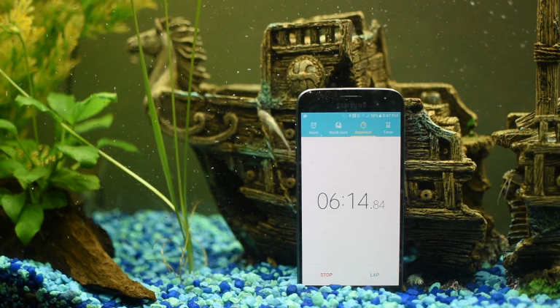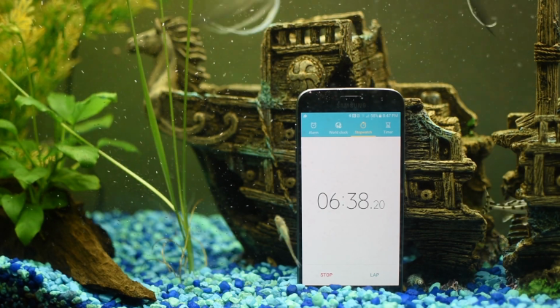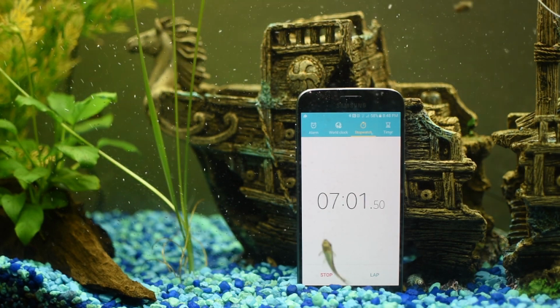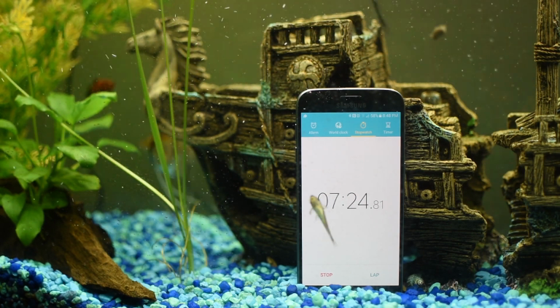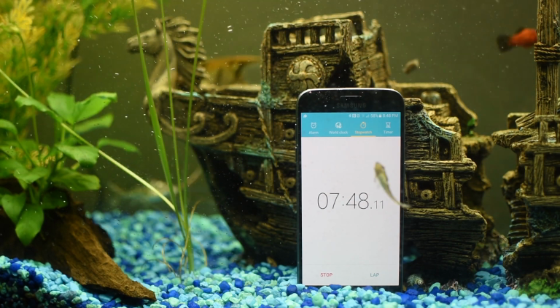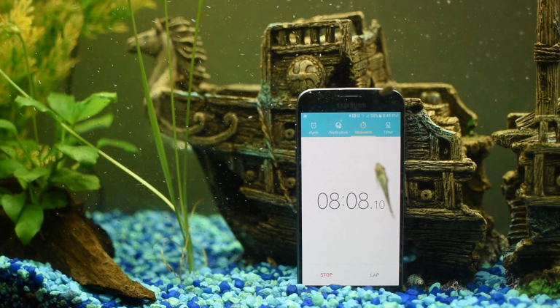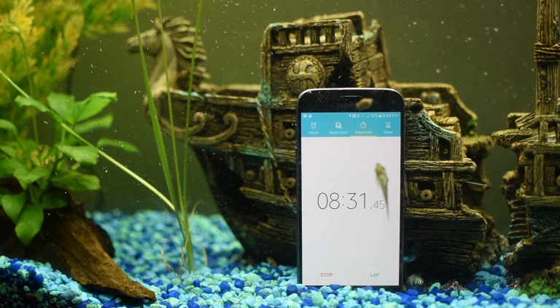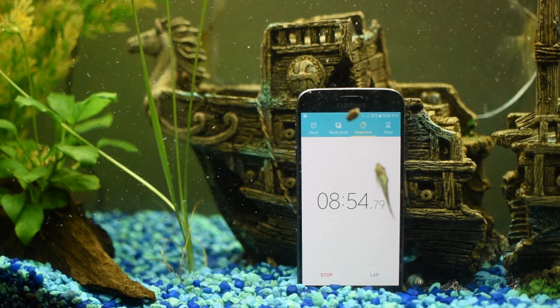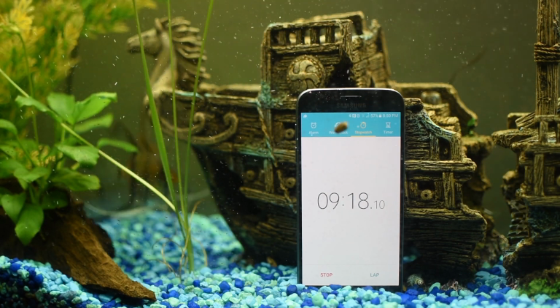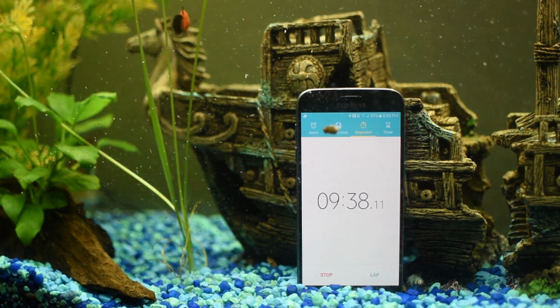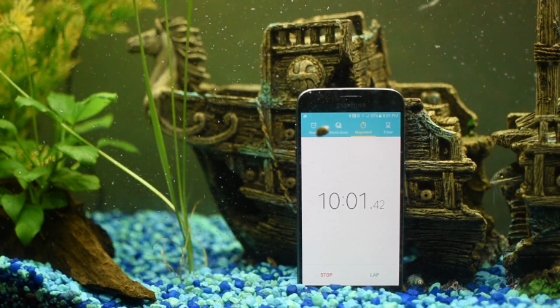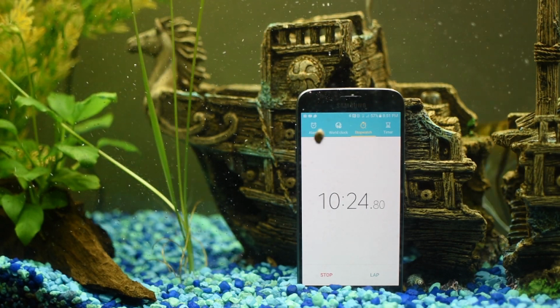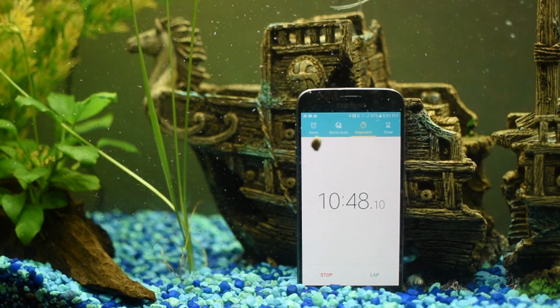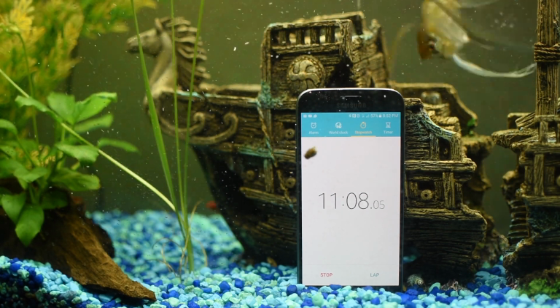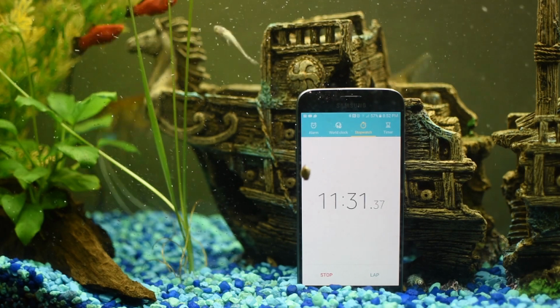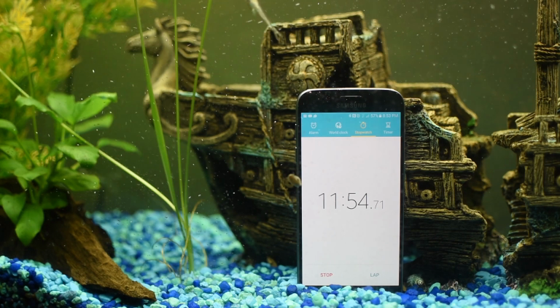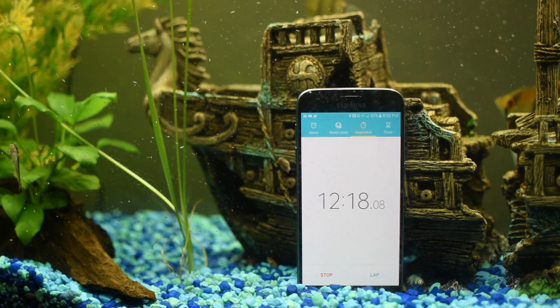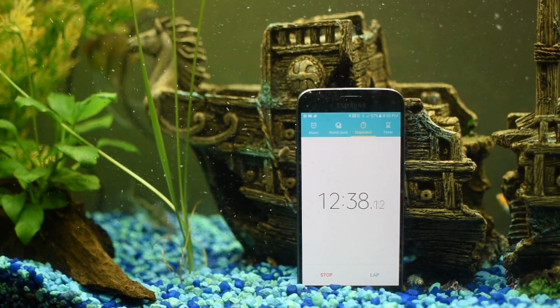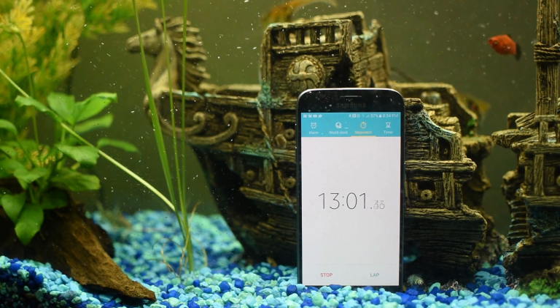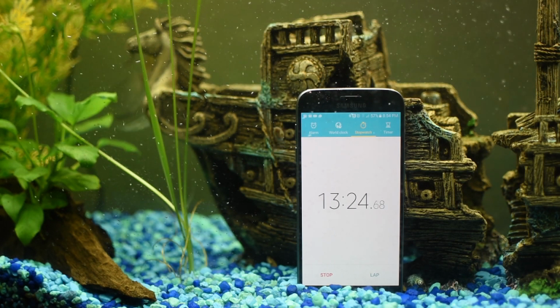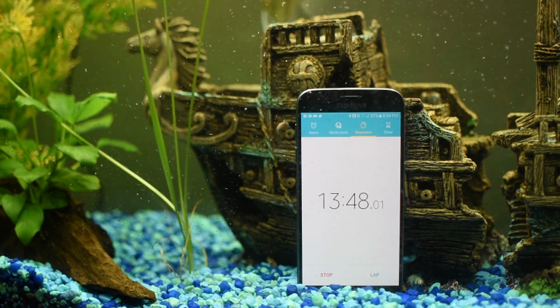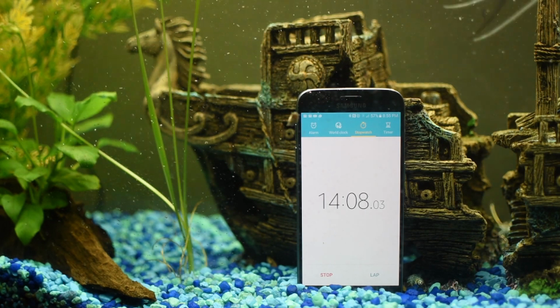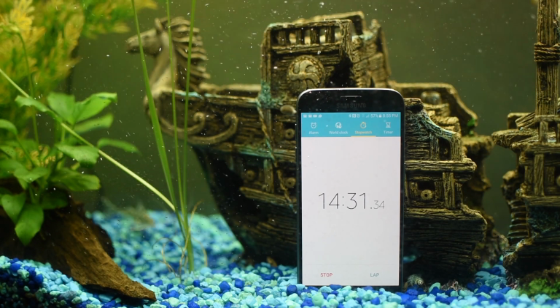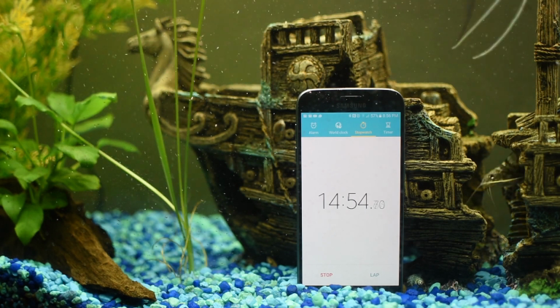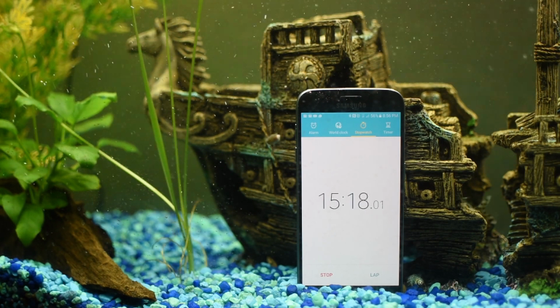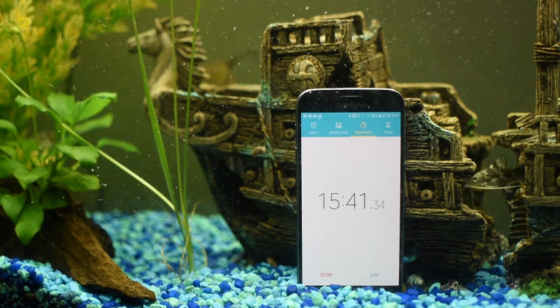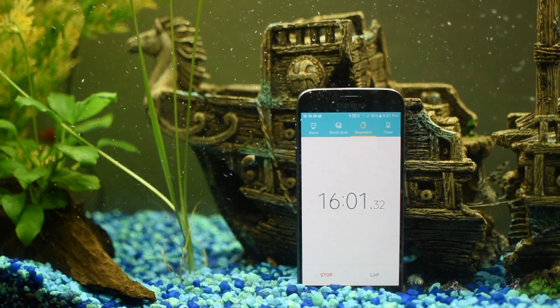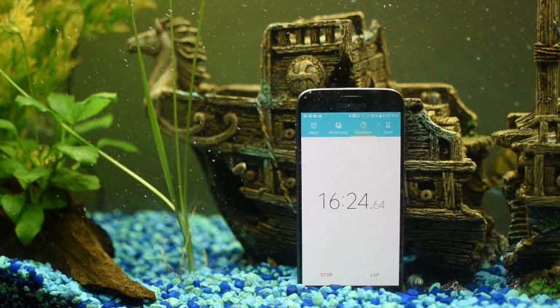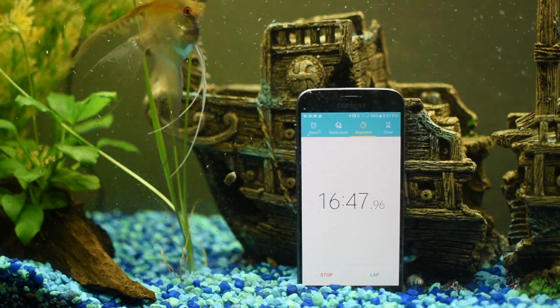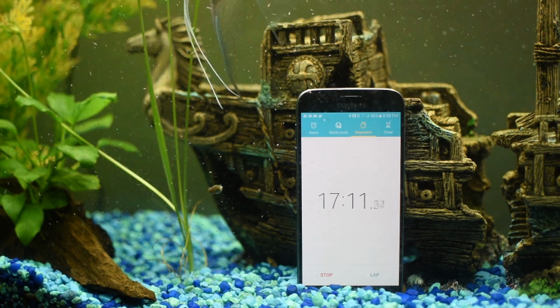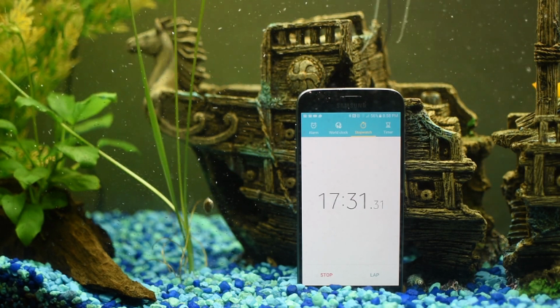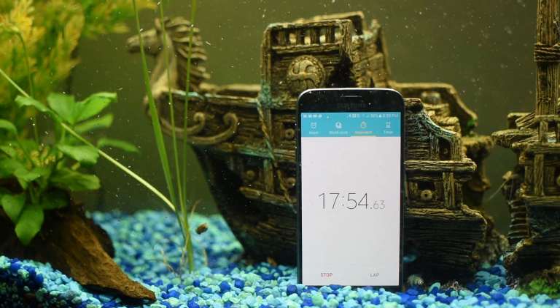With most phones, if they do get water damaged, you might not see the side effects right away.